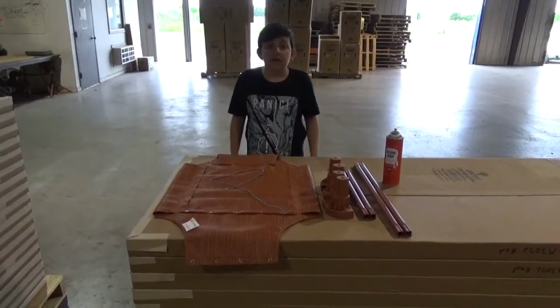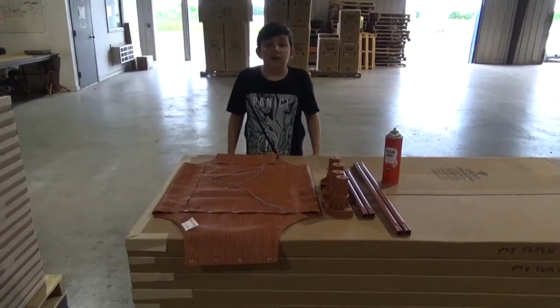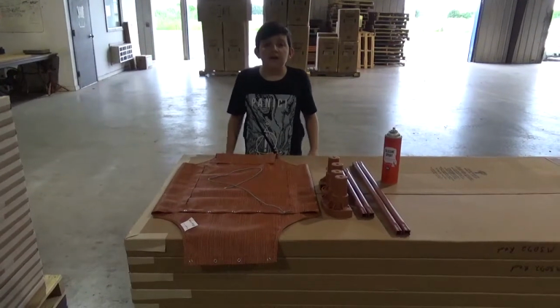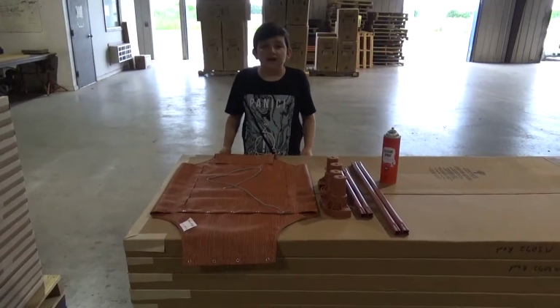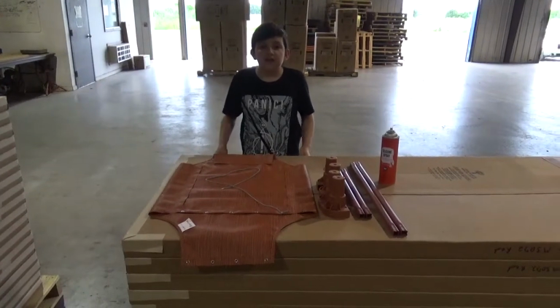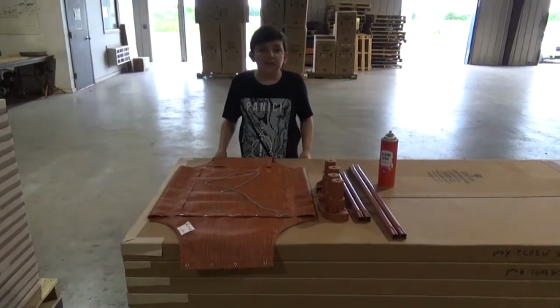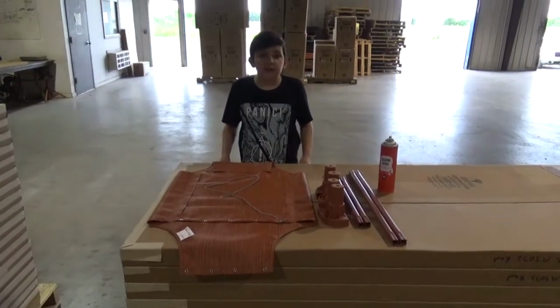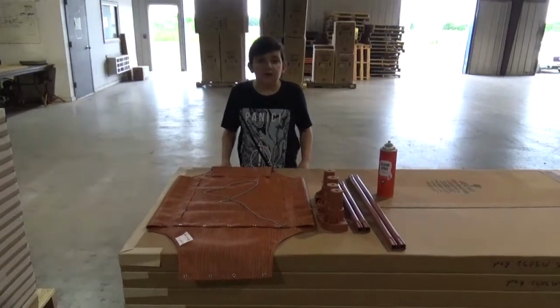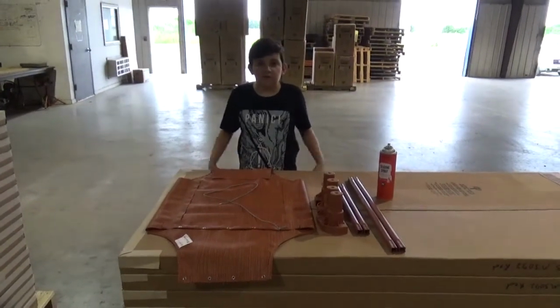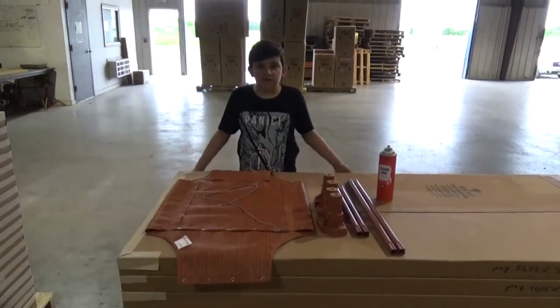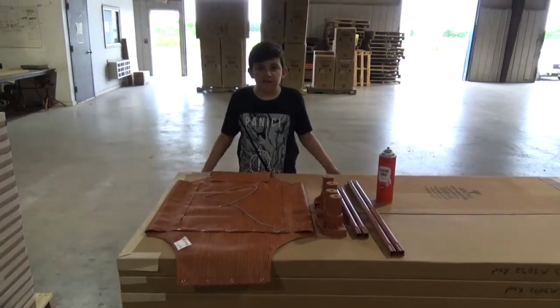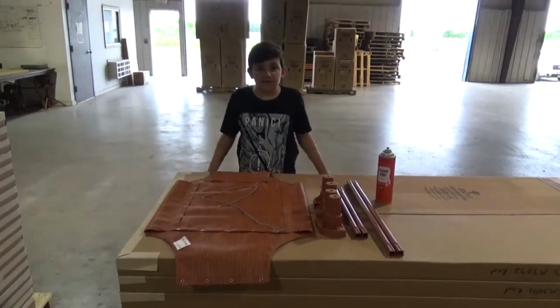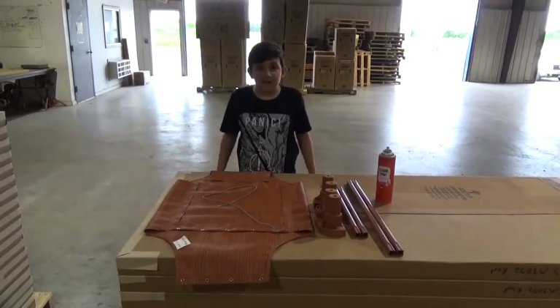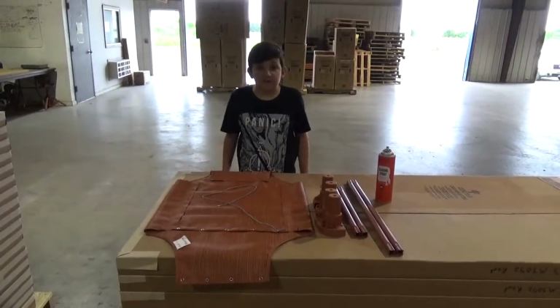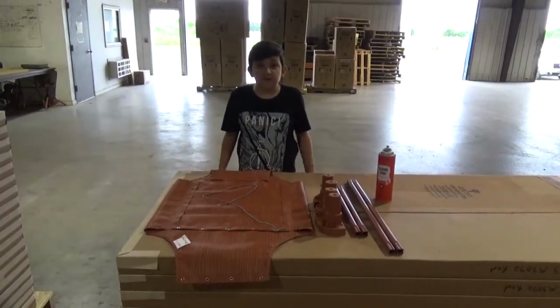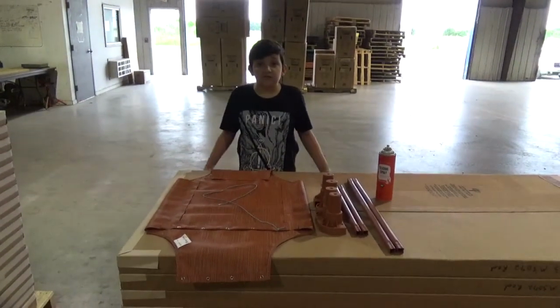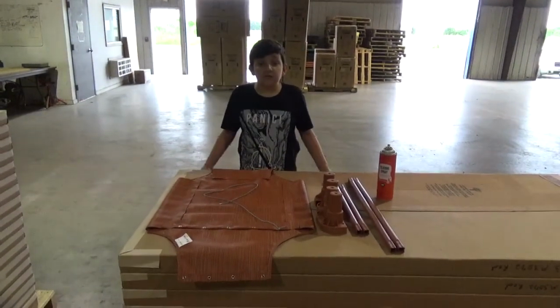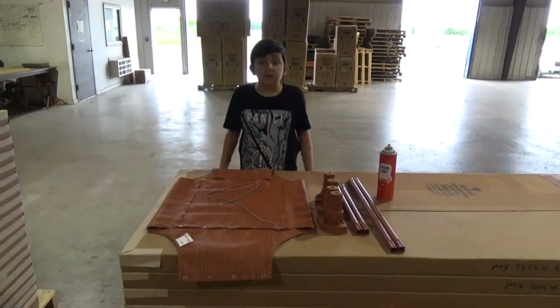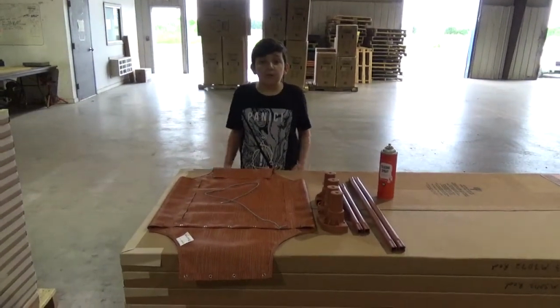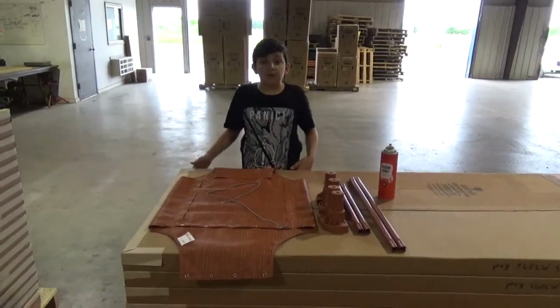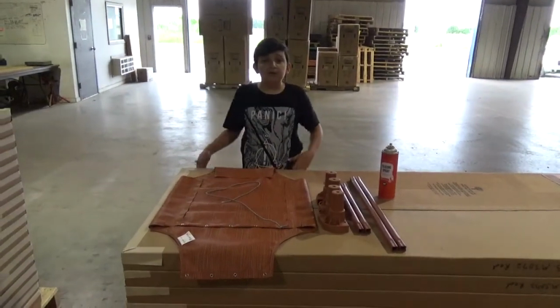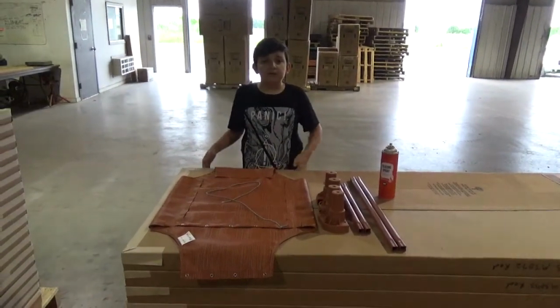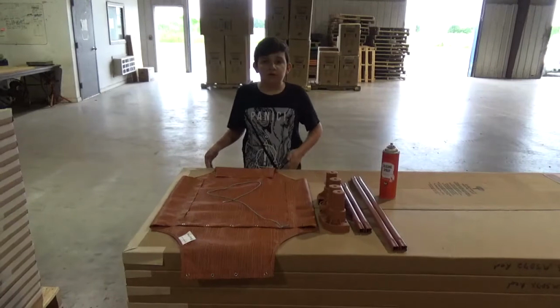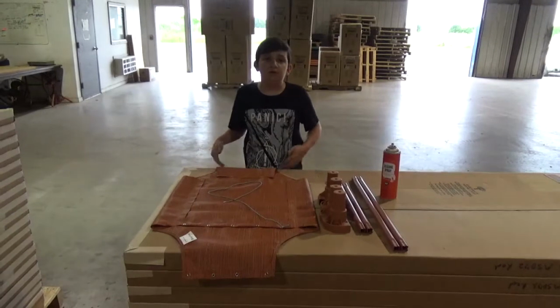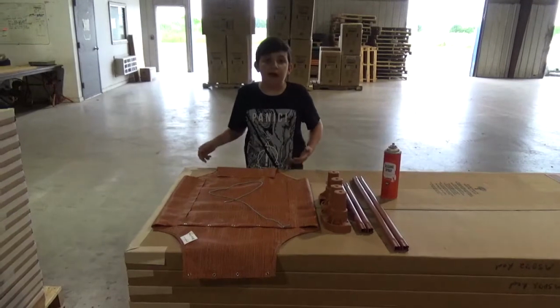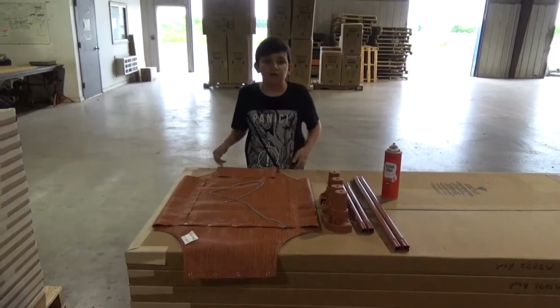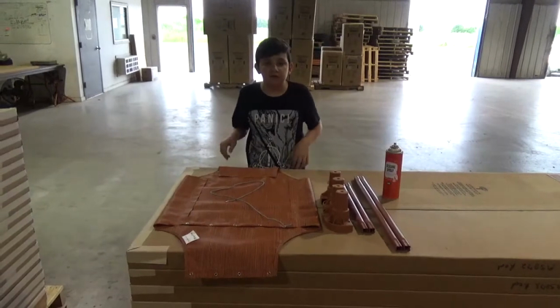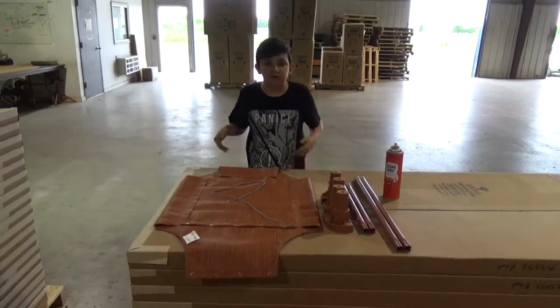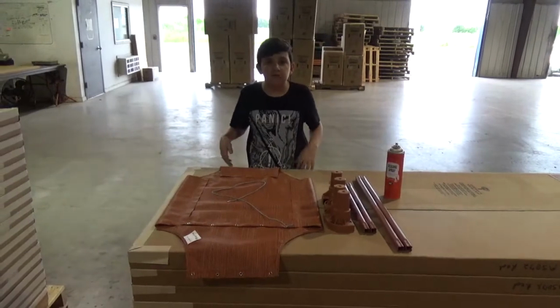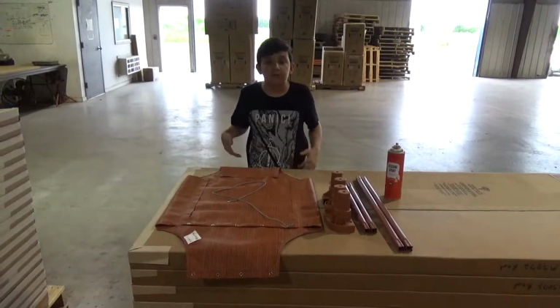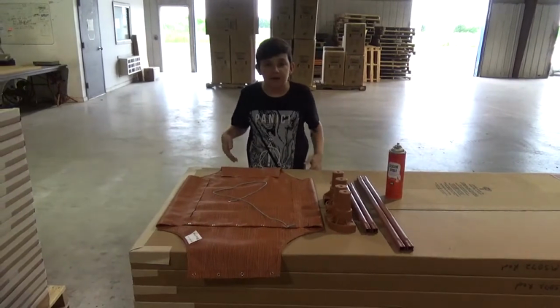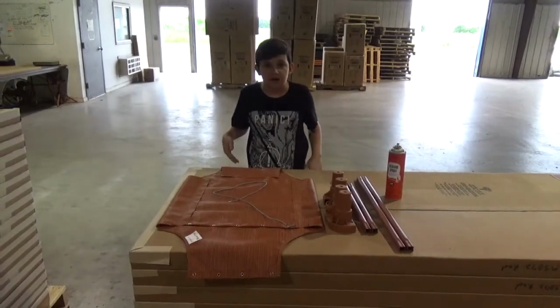Hey guys, it's Nathan Mayhaw with 4 Legs for Pets. Today we're going to be showing you how to assemble your pet cot.